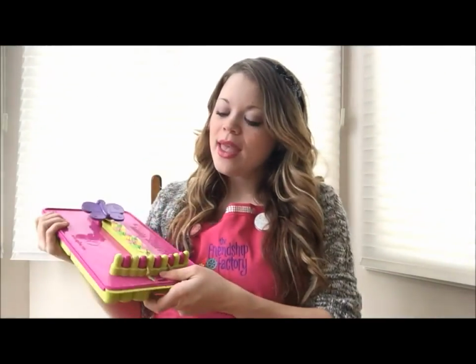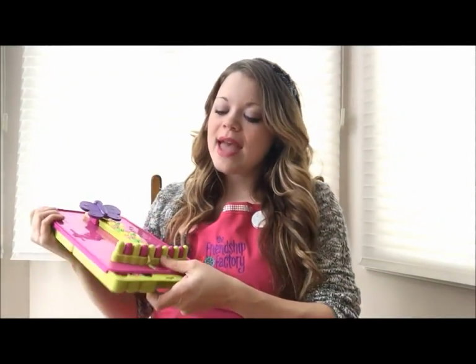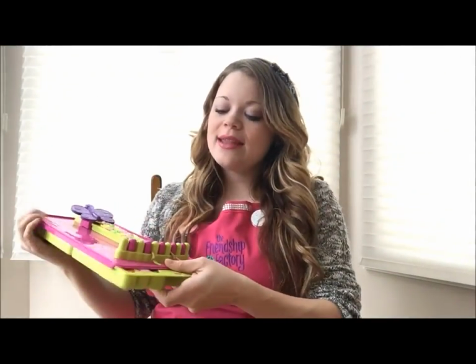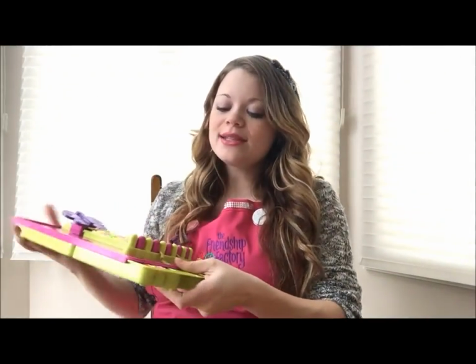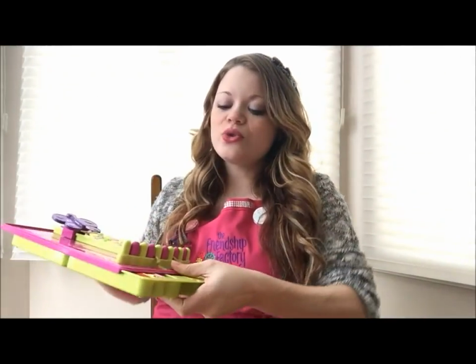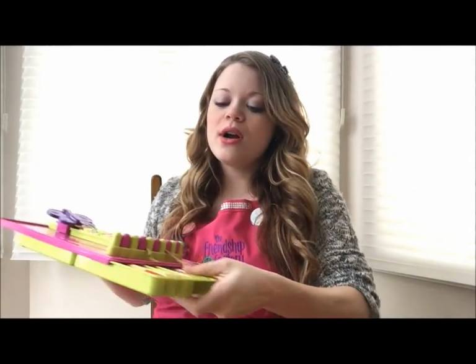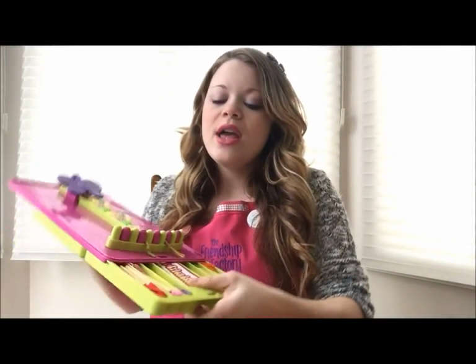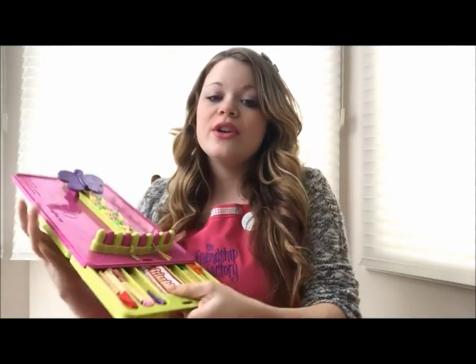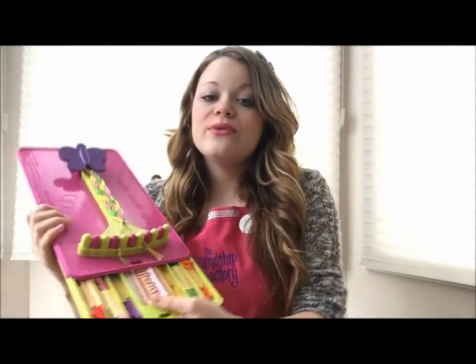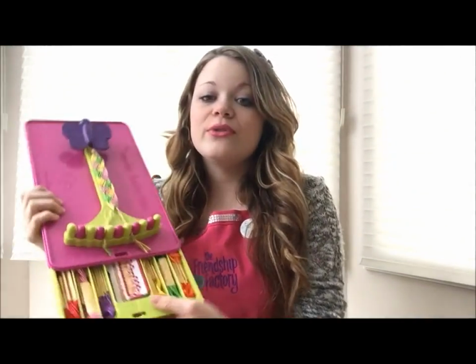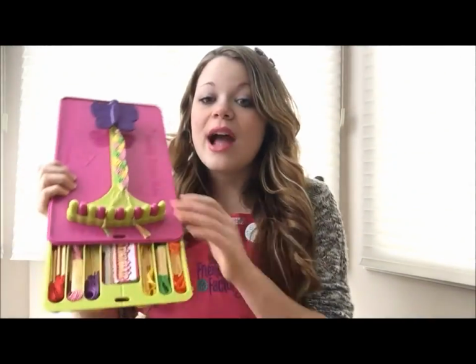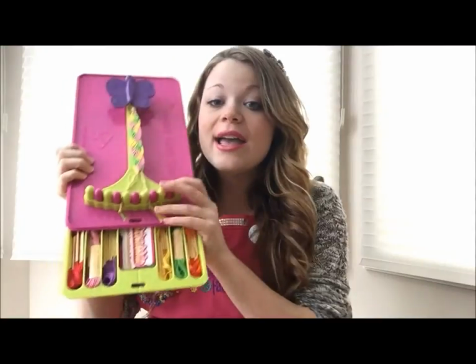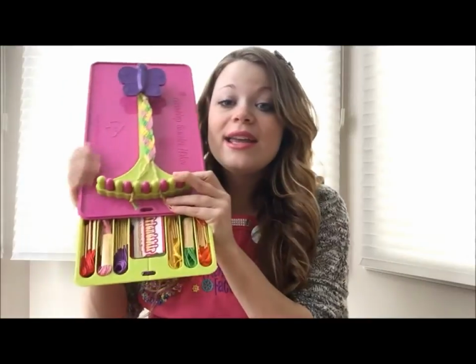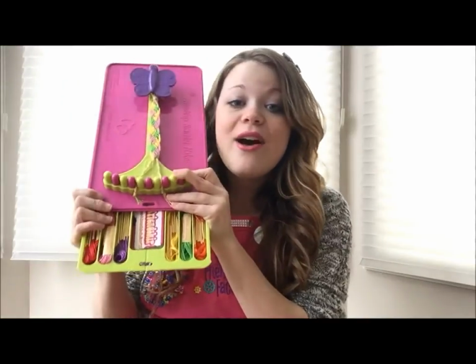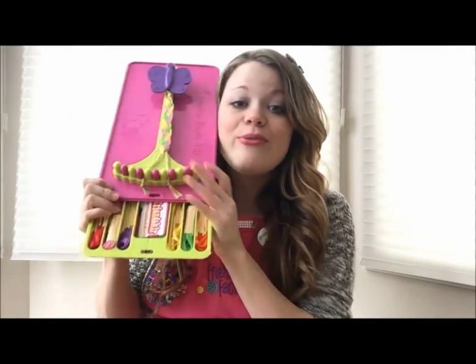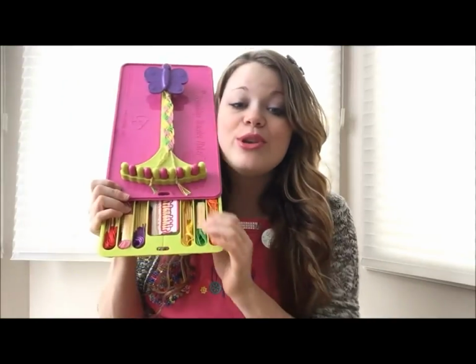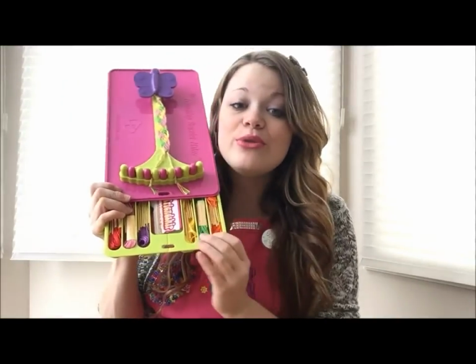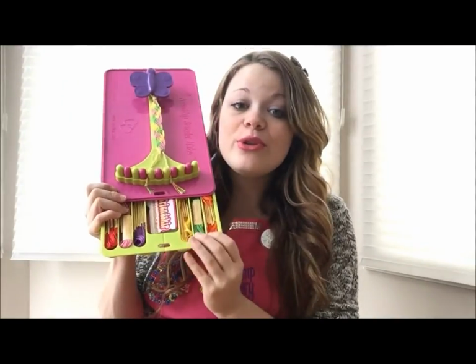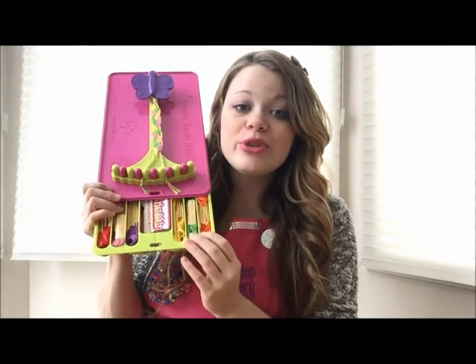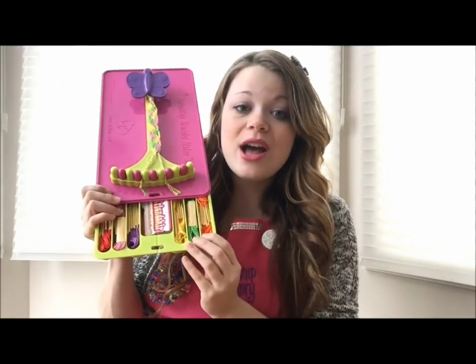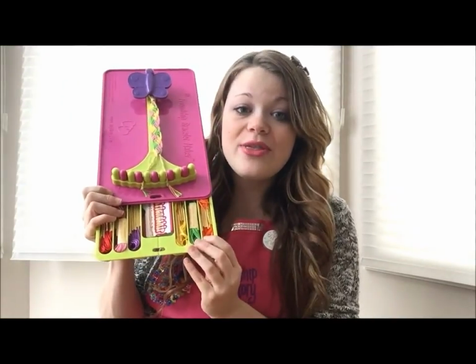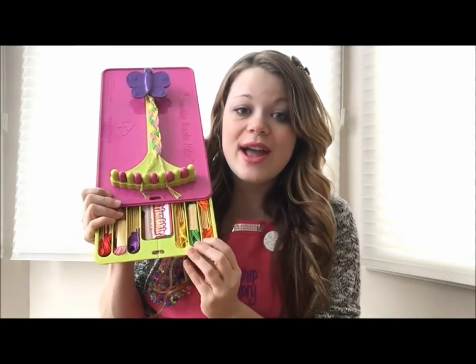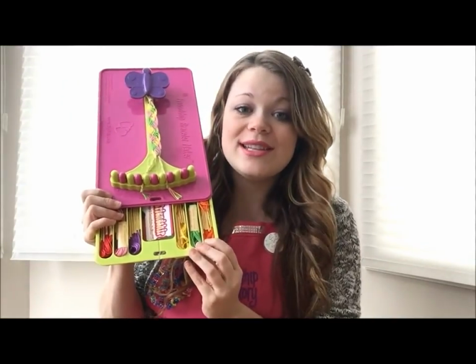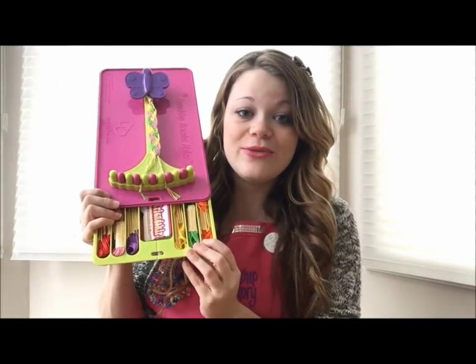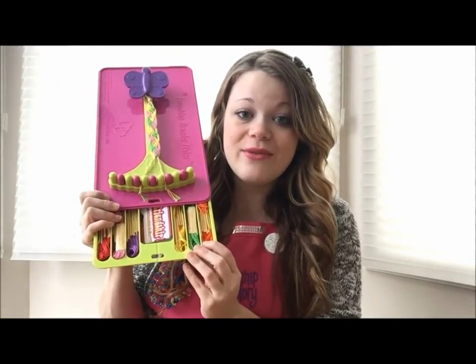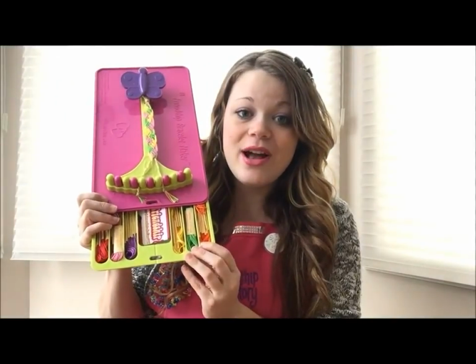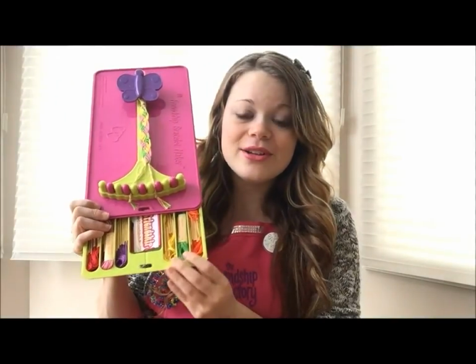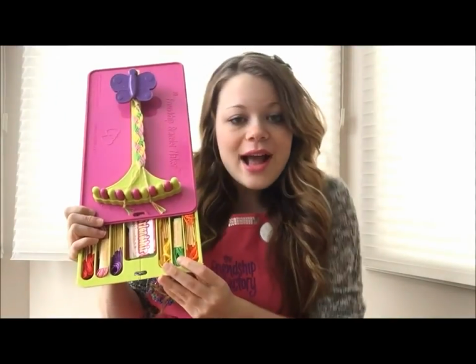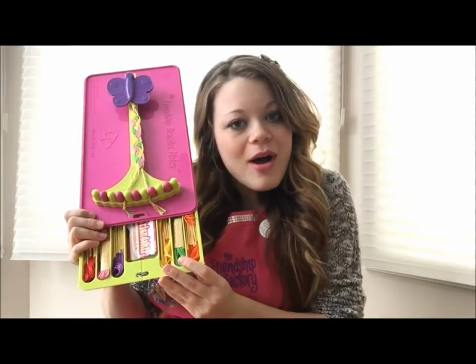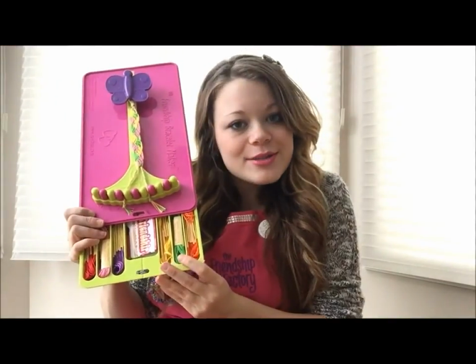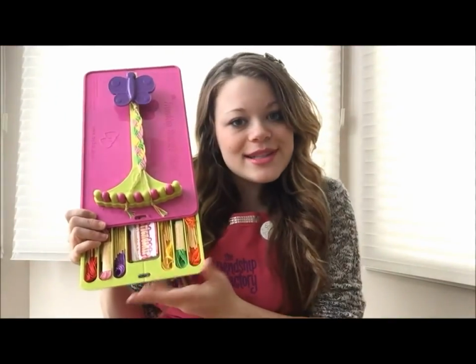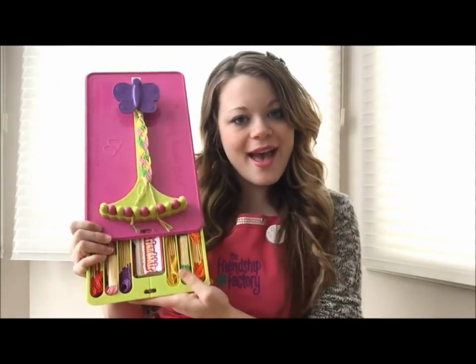And in this drawer there's a variety of beautiful pre-cut threads in your favorite colors. How awesome is that?